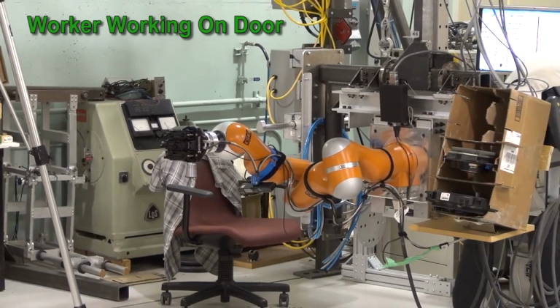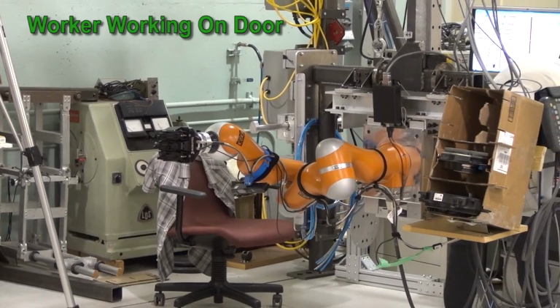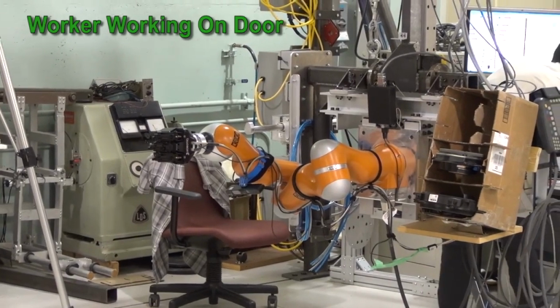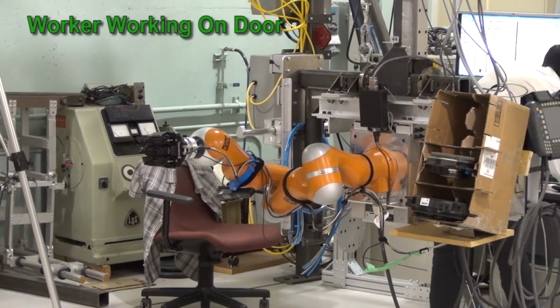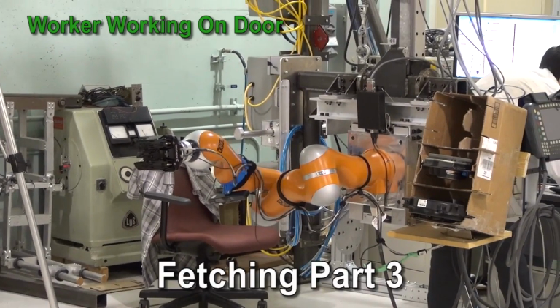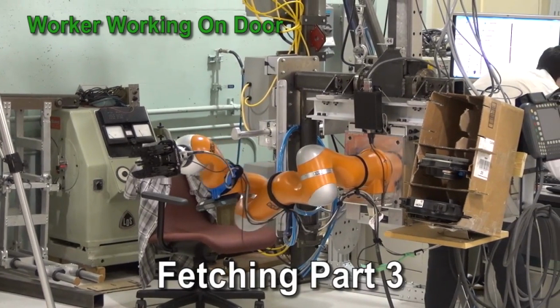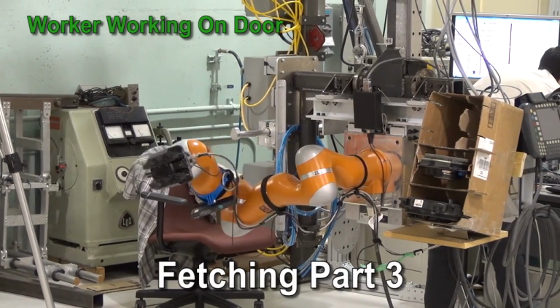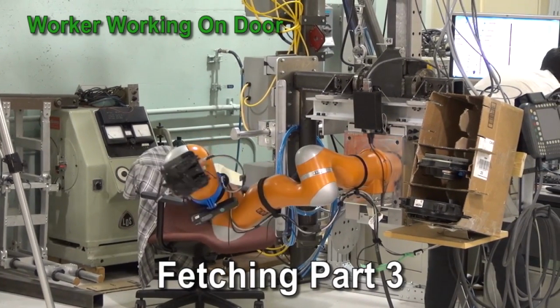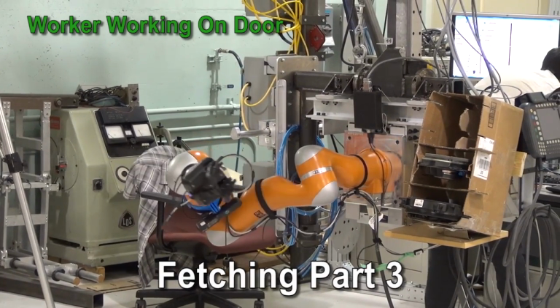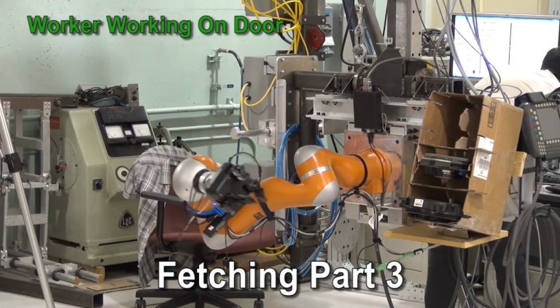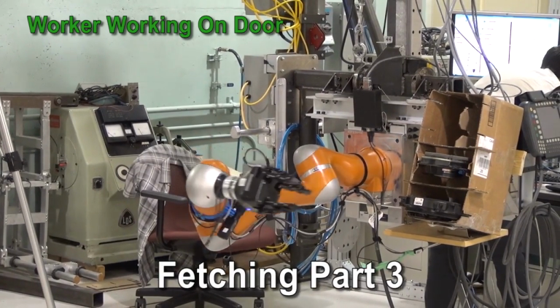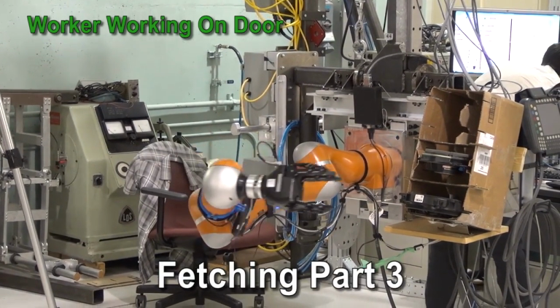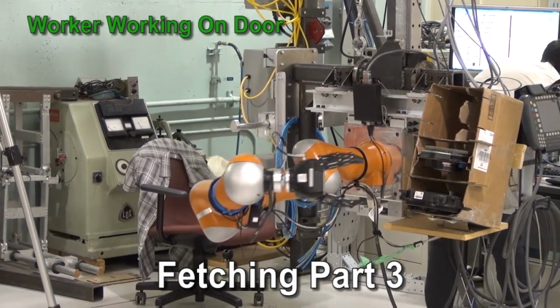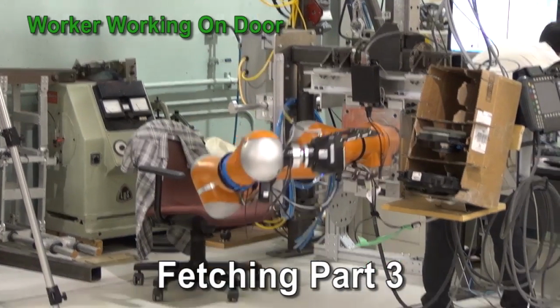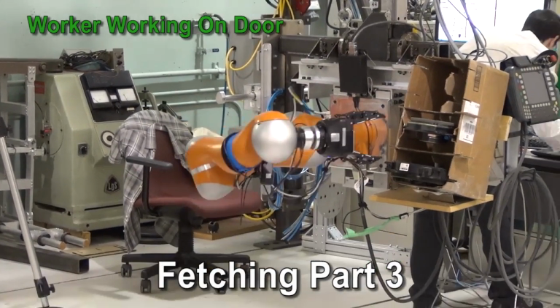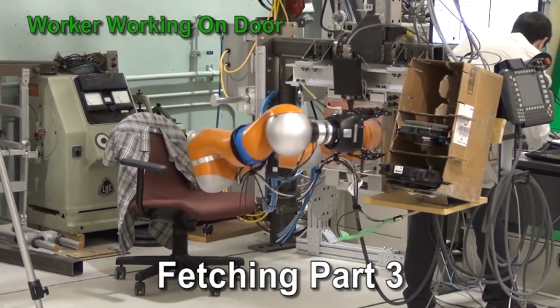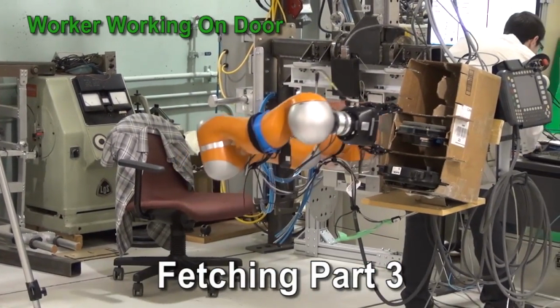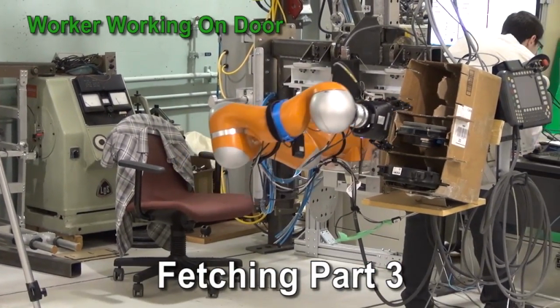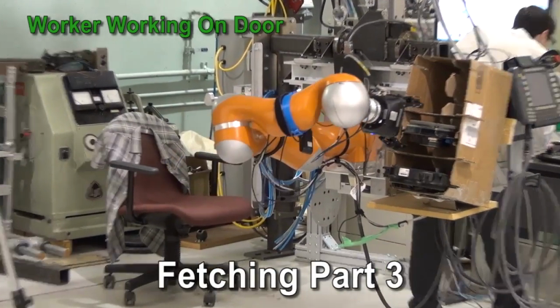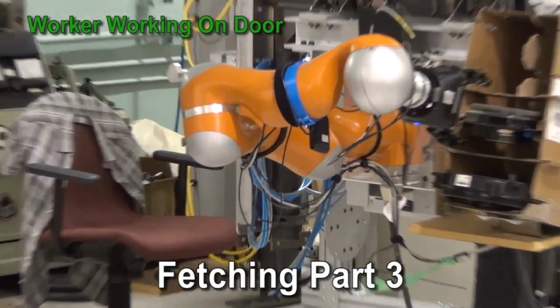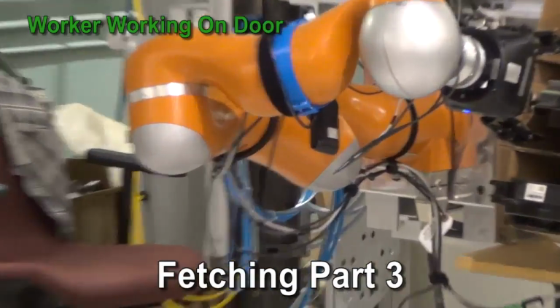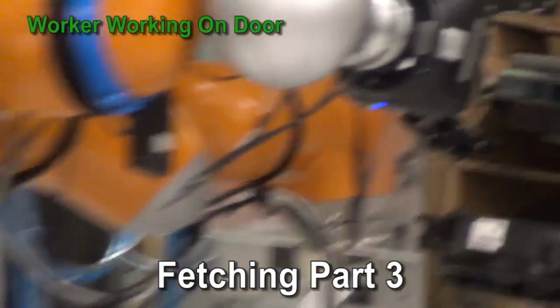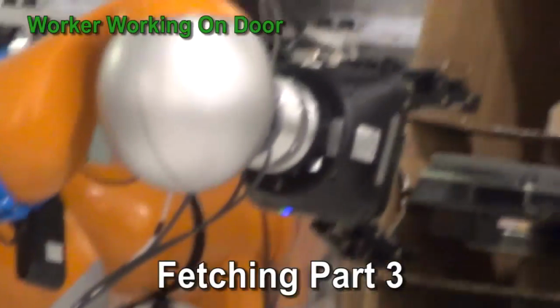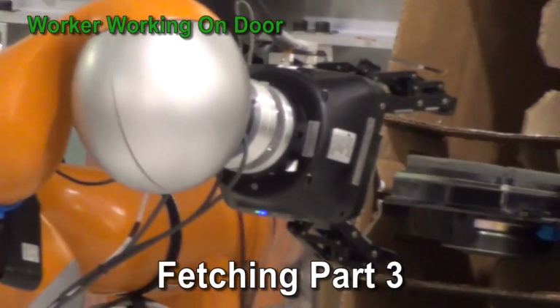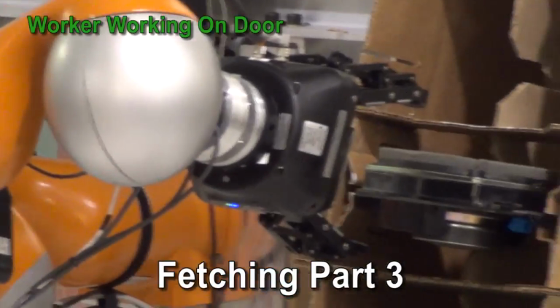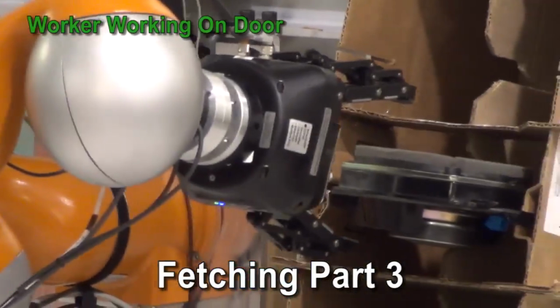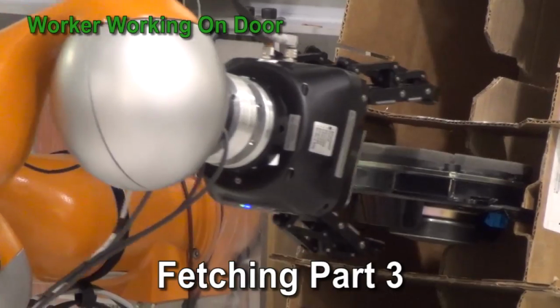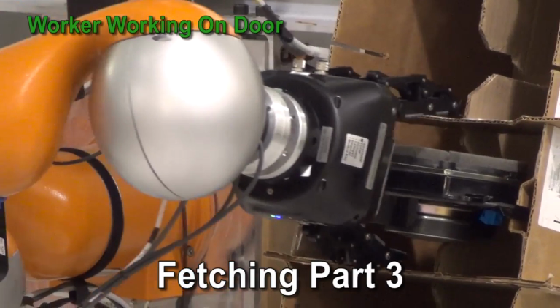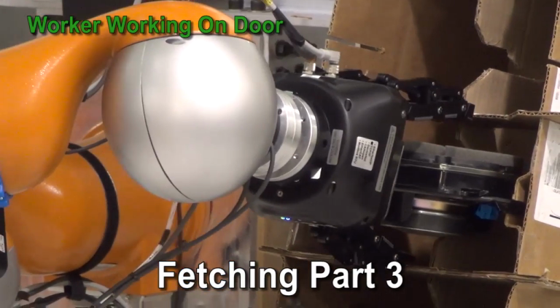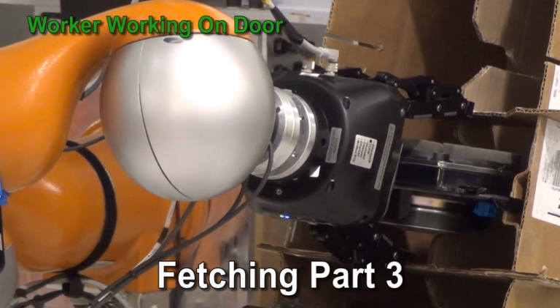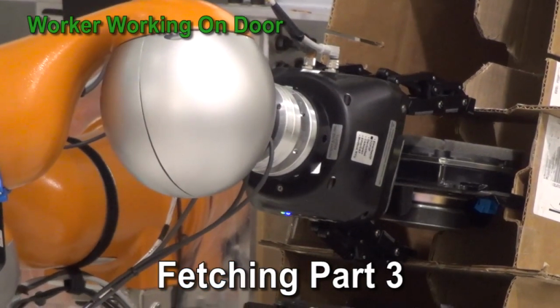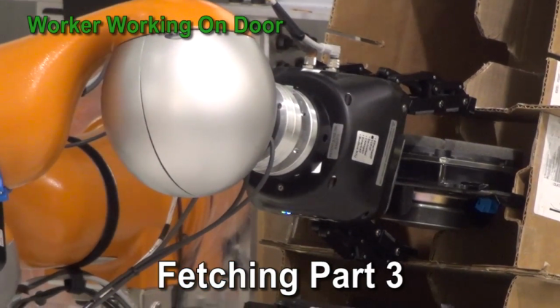The robot fetches the next part from the kit based on instructions from the assembly manifest and presents it to the worker.